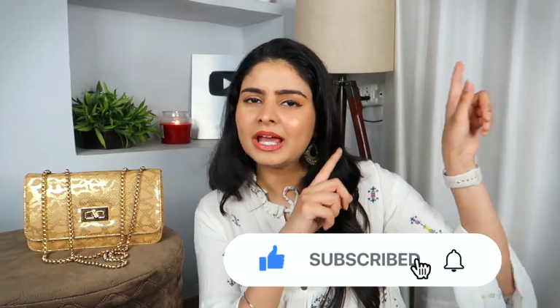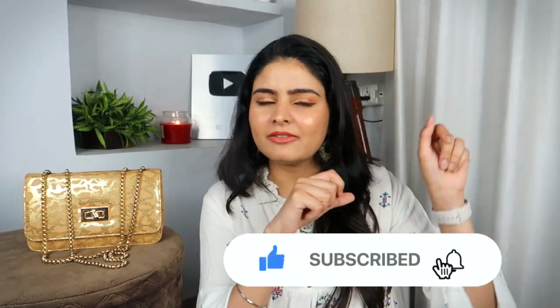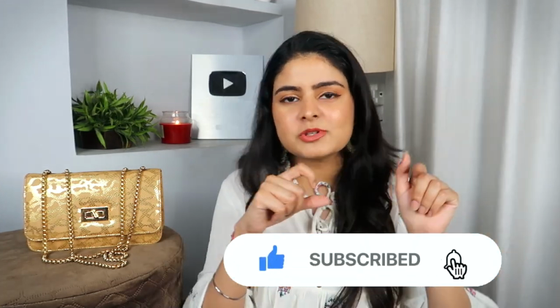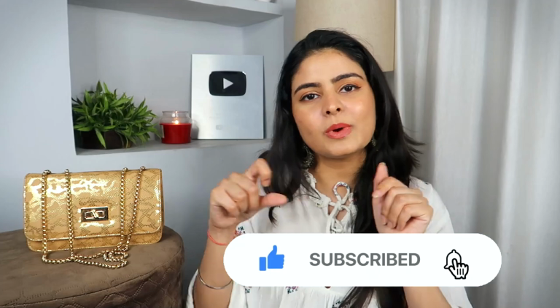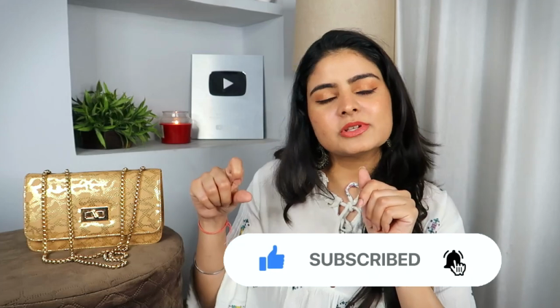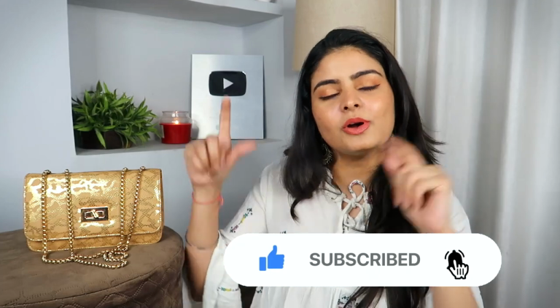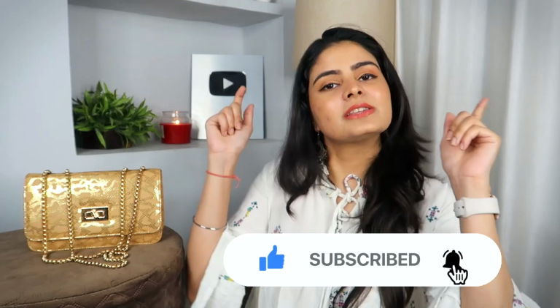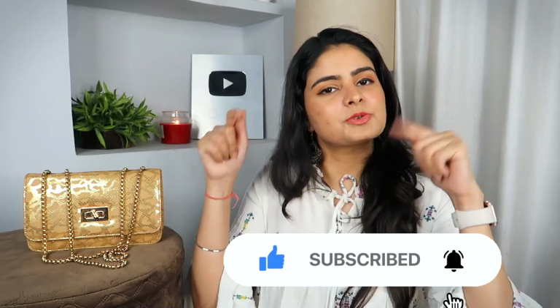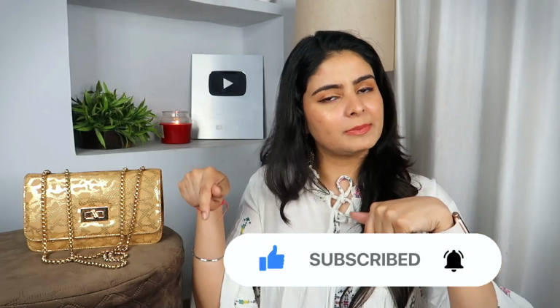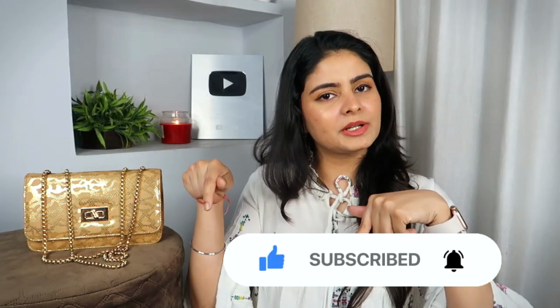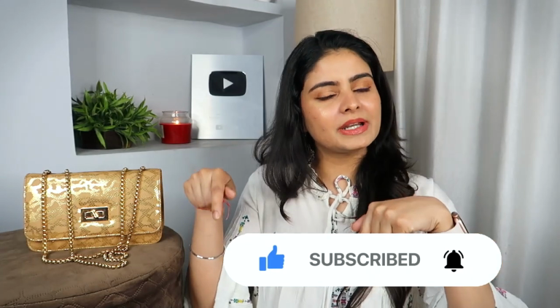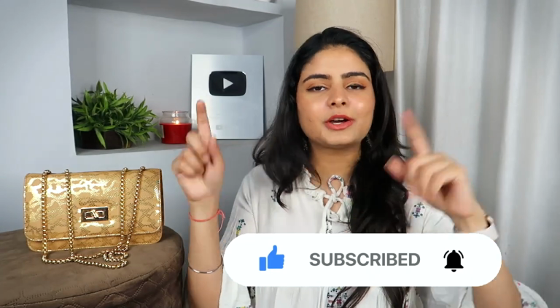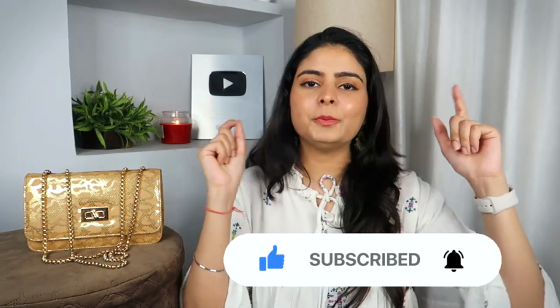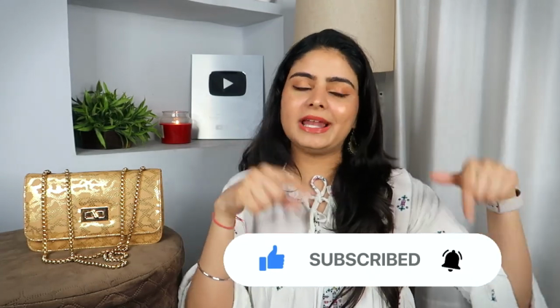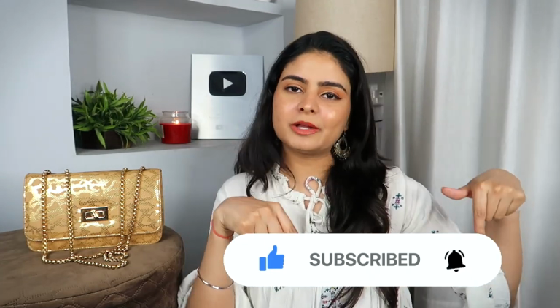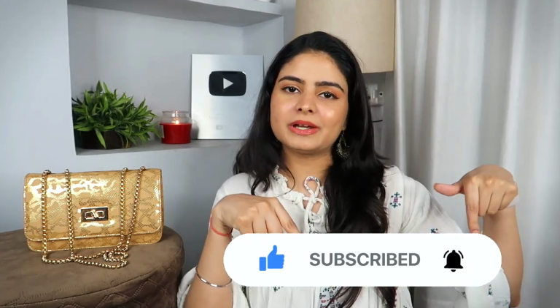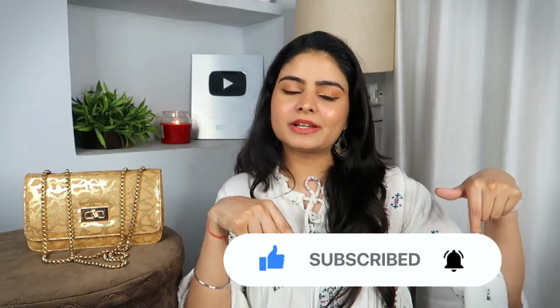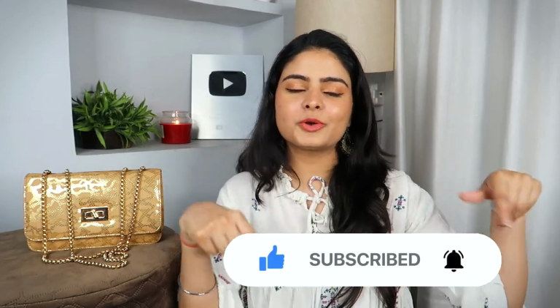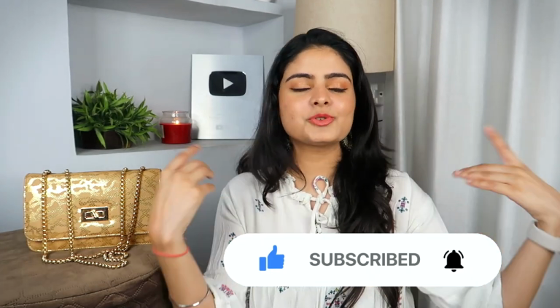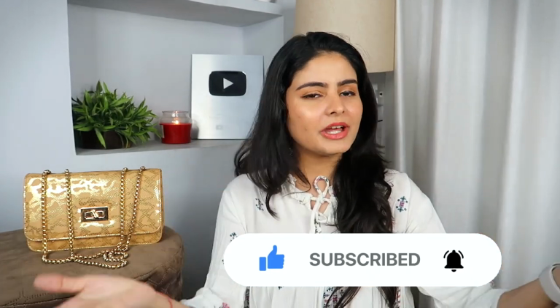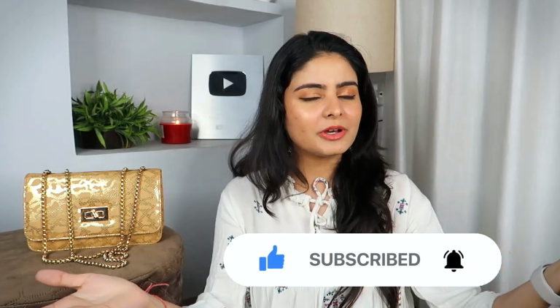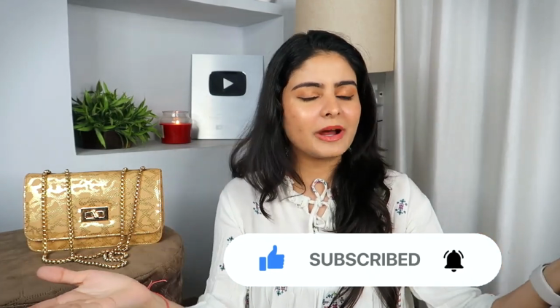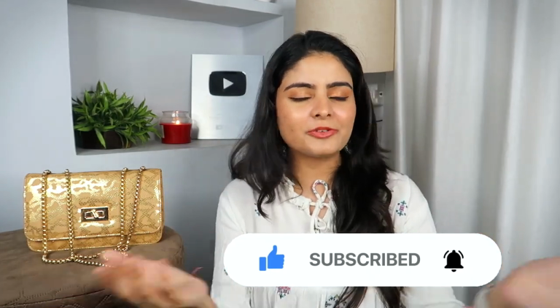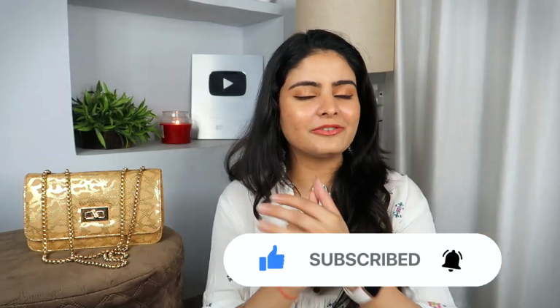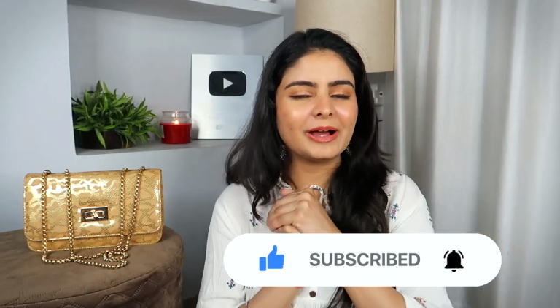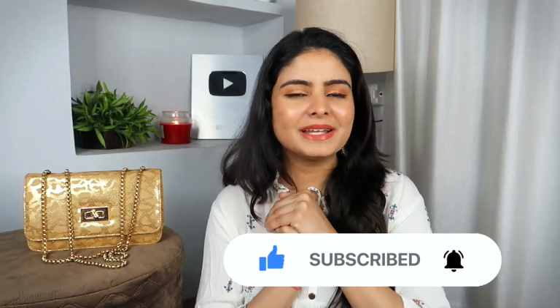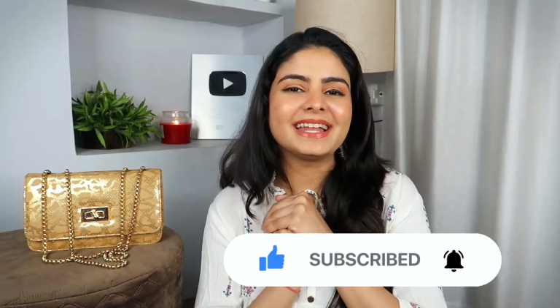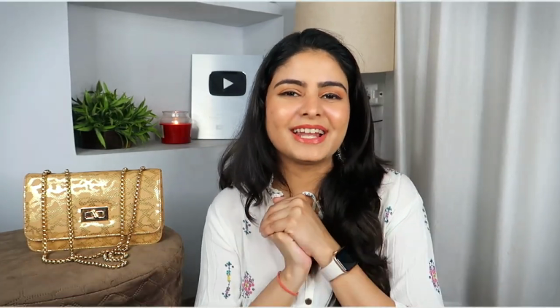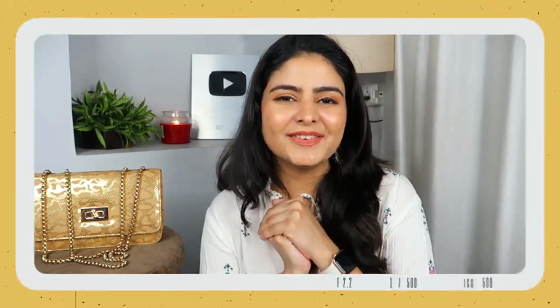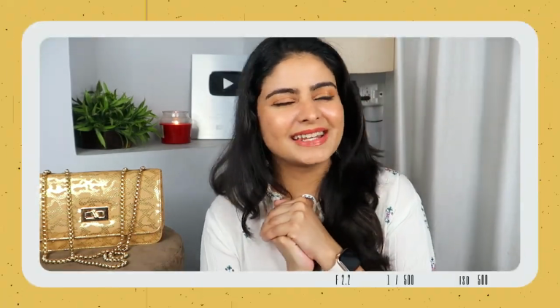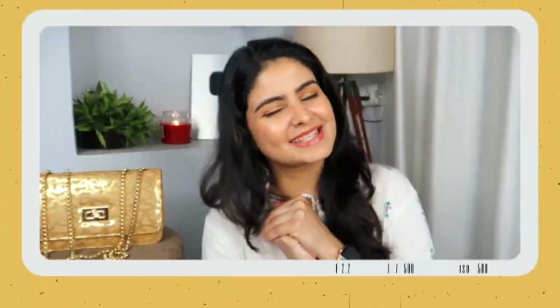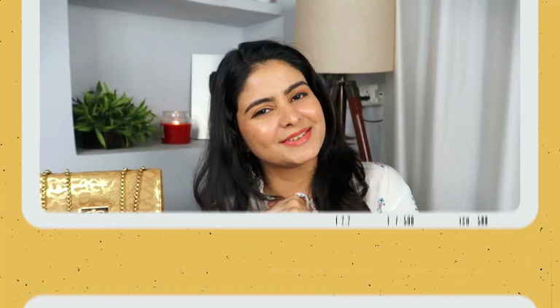Before that, hit the subscribe button, hit the bell icon so that you are part of my family. And now let's go.